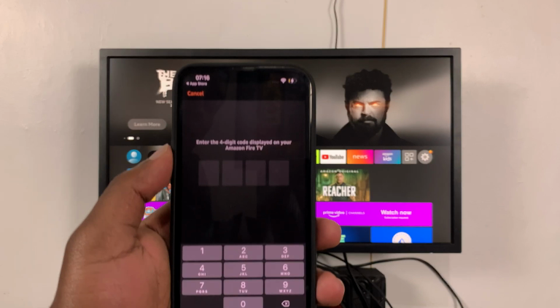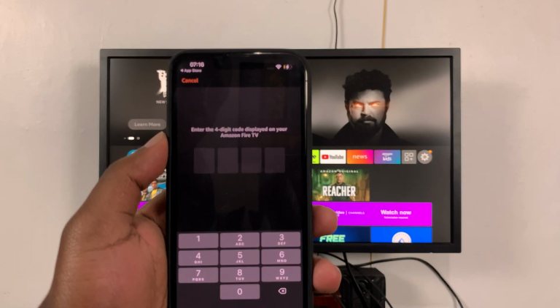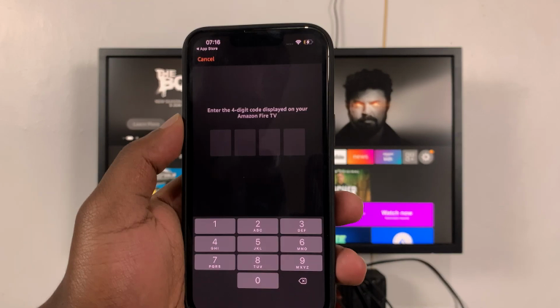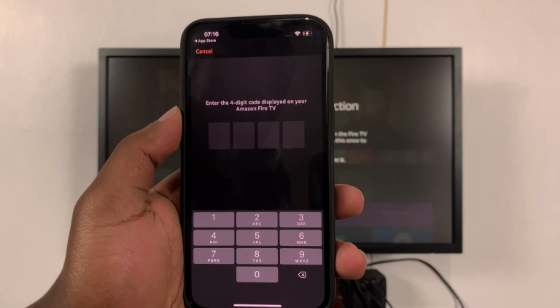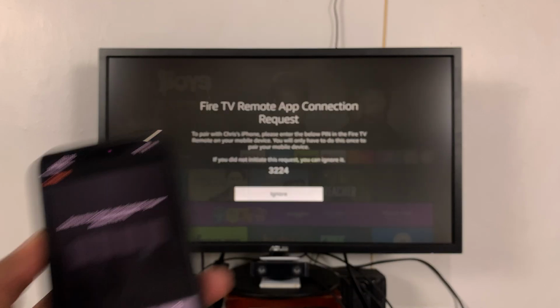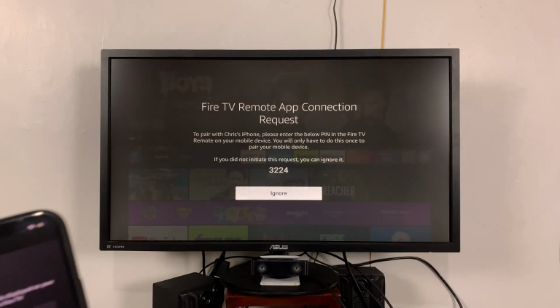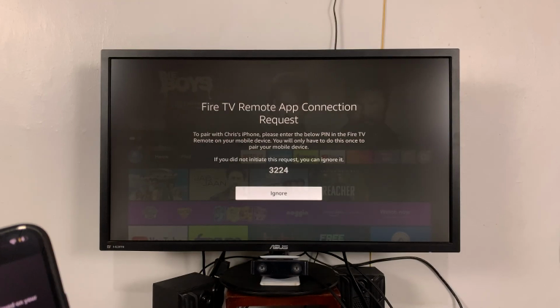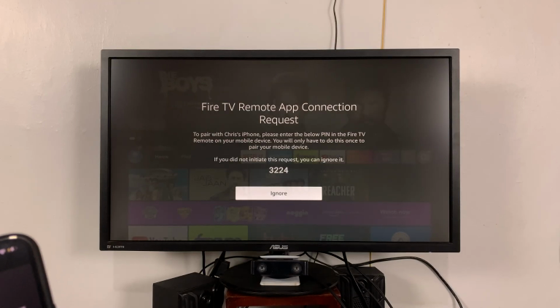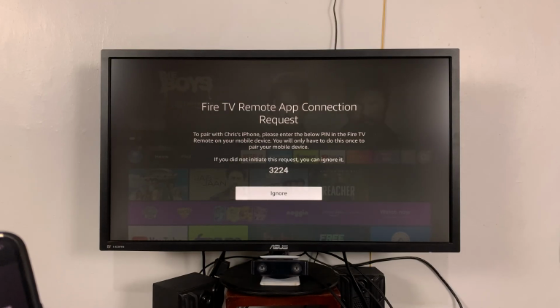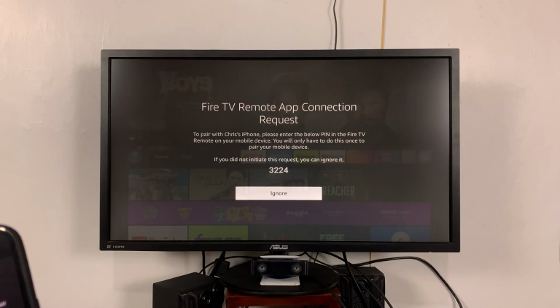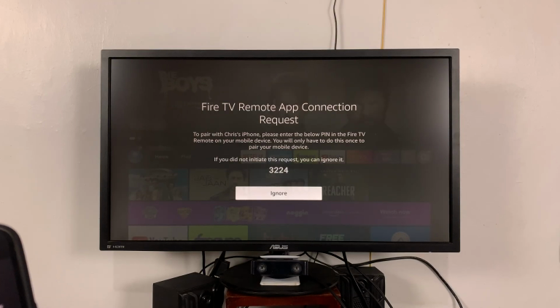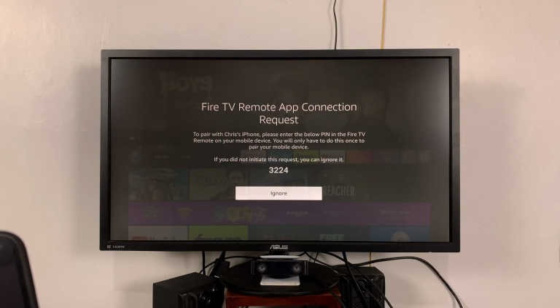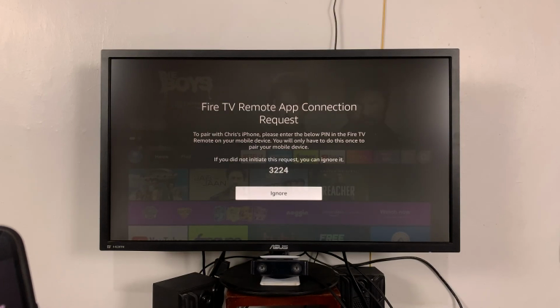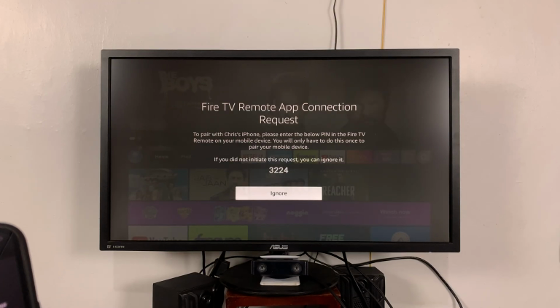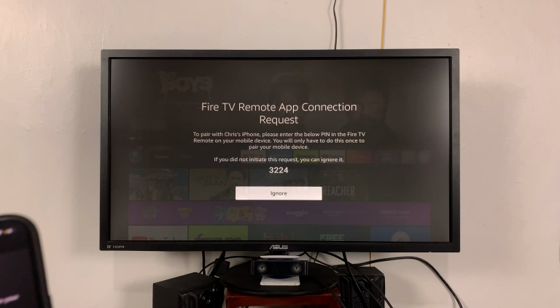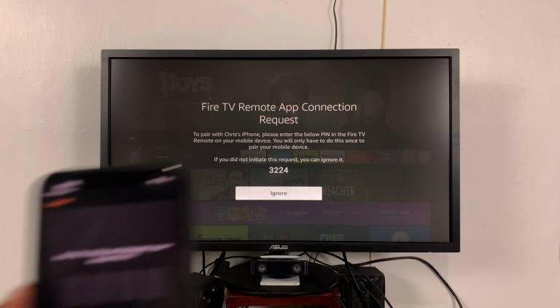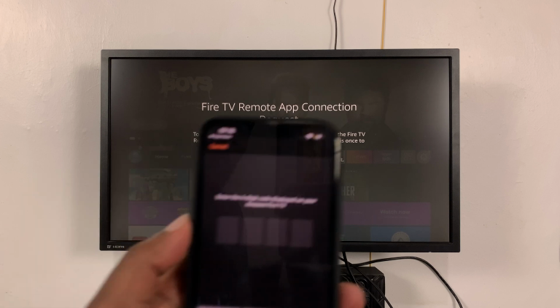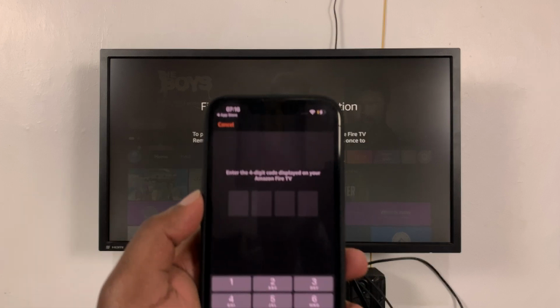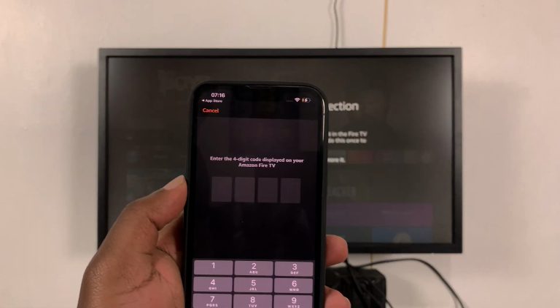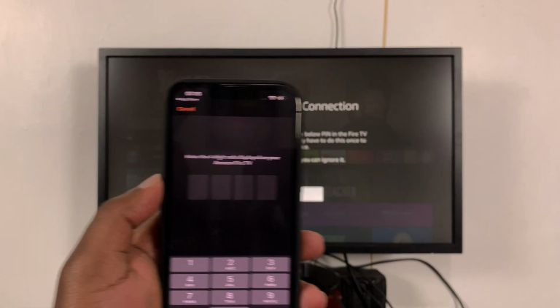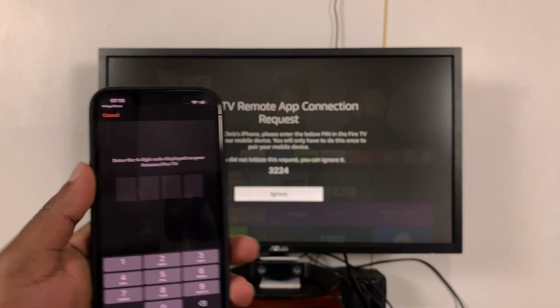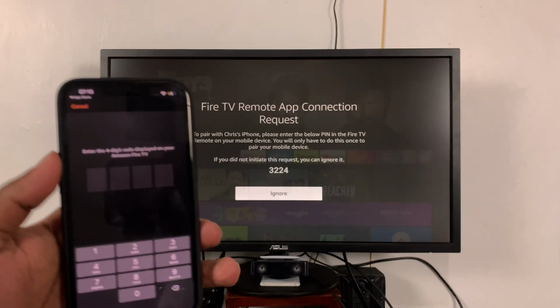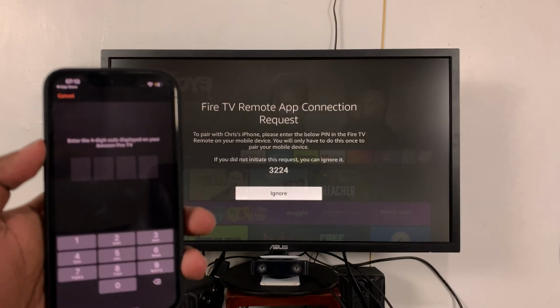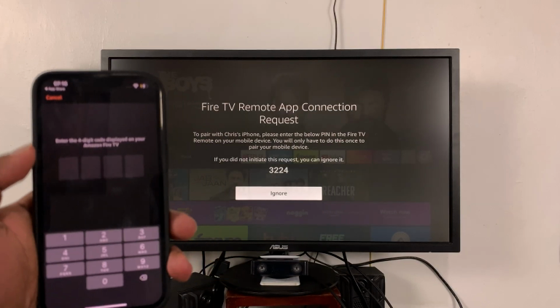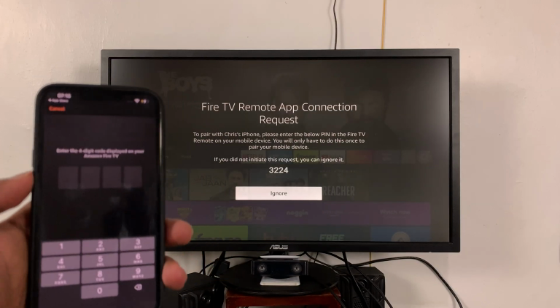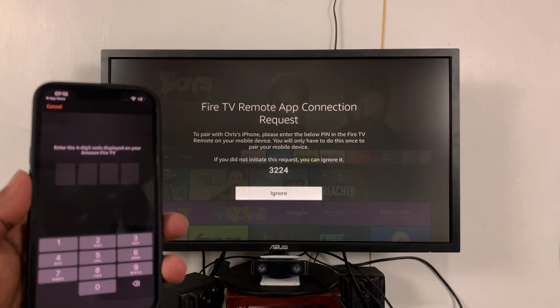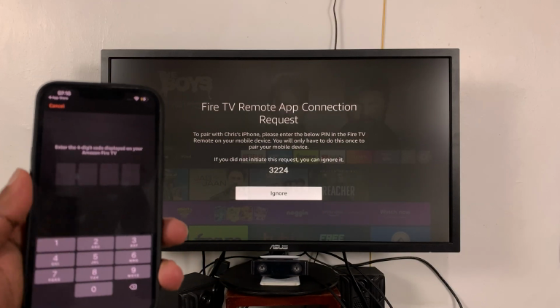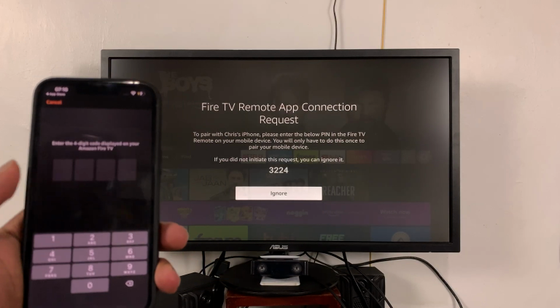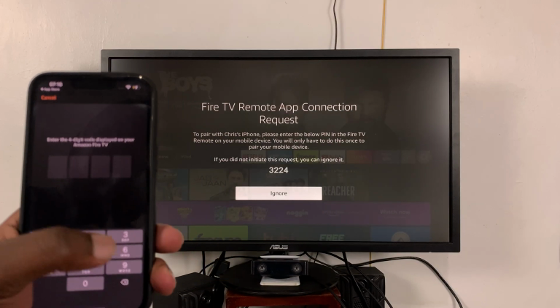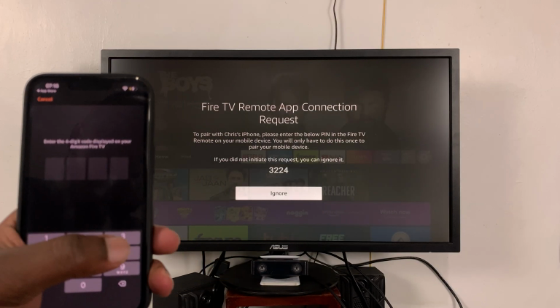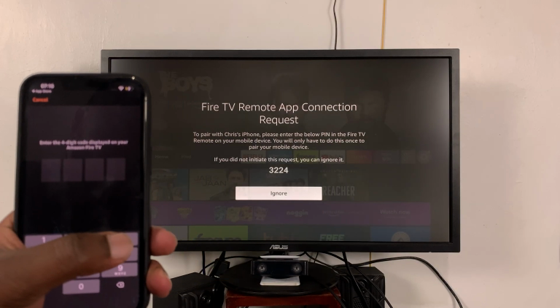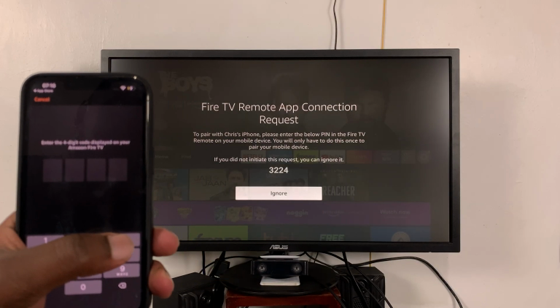To finish the connection, it's going to display a four-digit code which you need to enter on your iPhone. So let's enter that code.